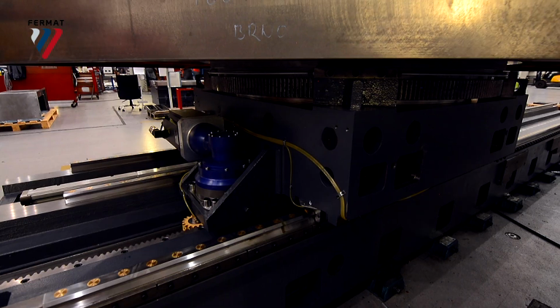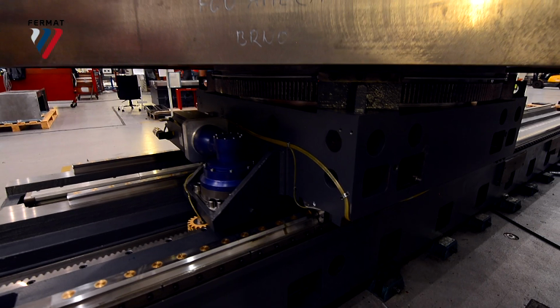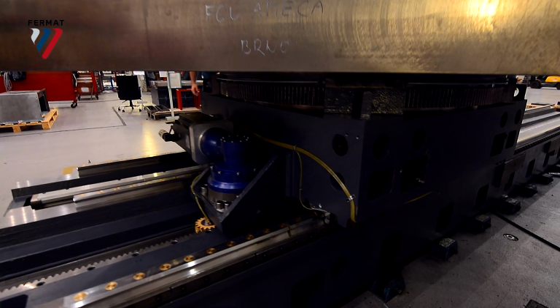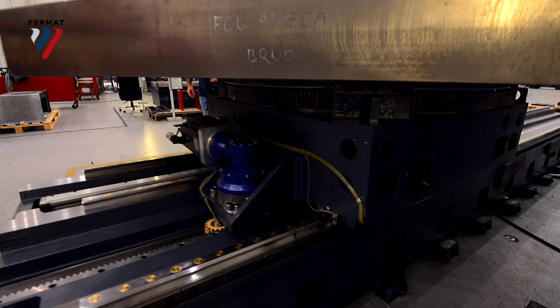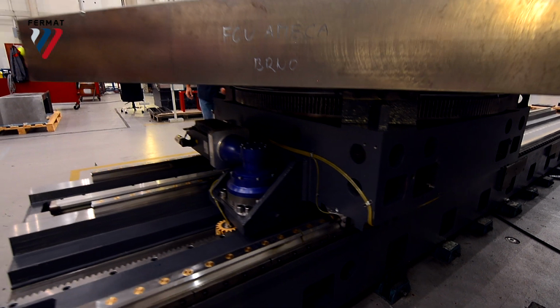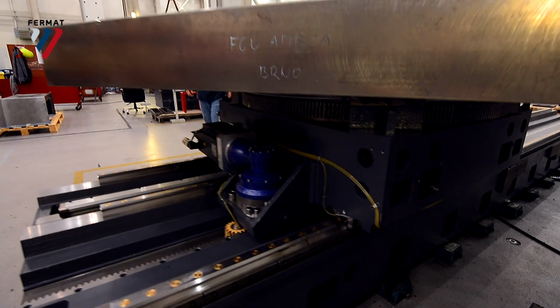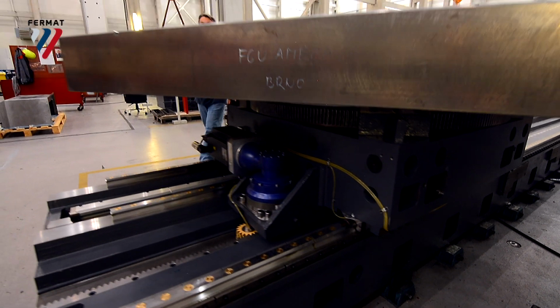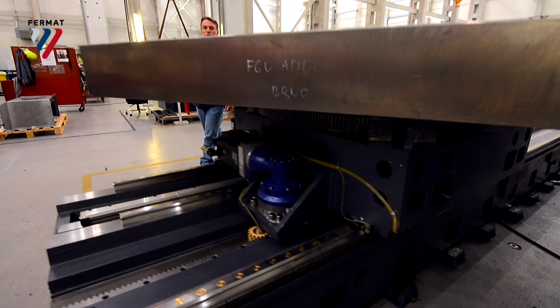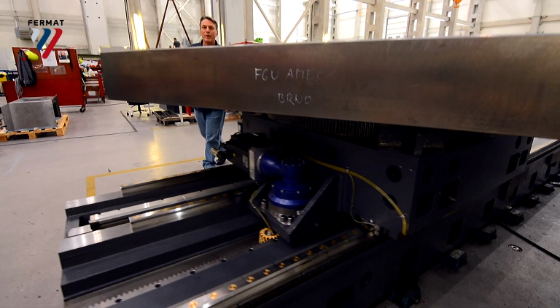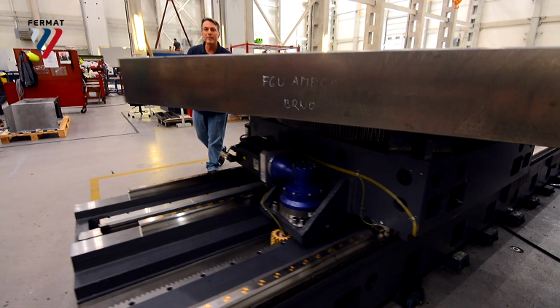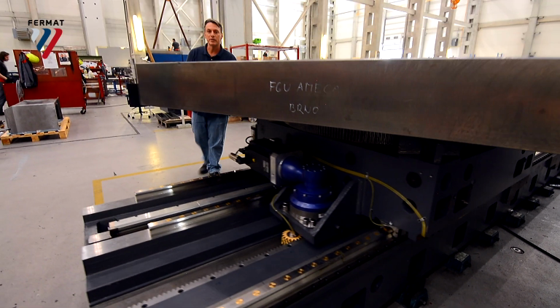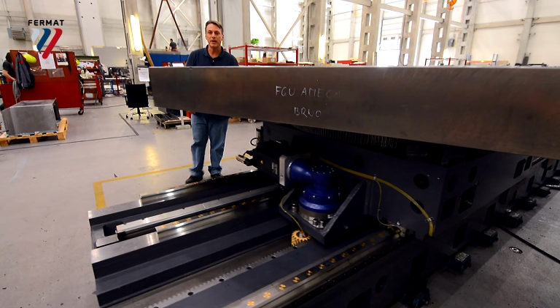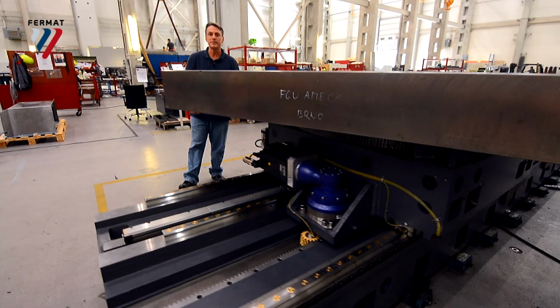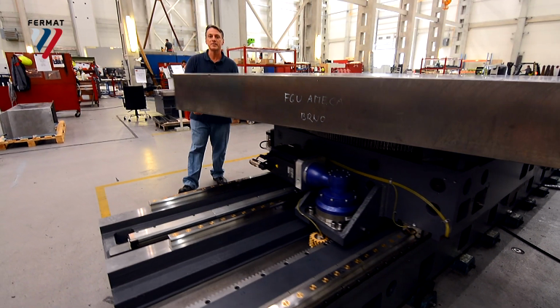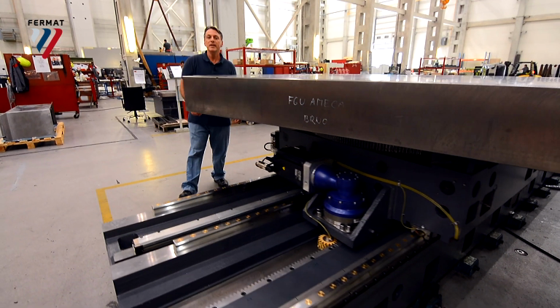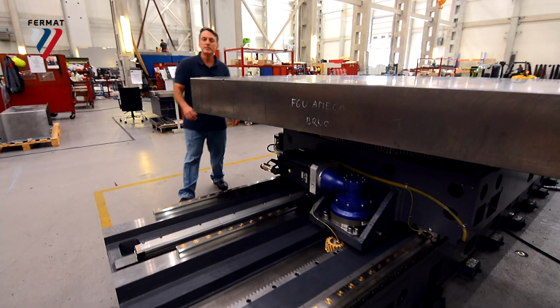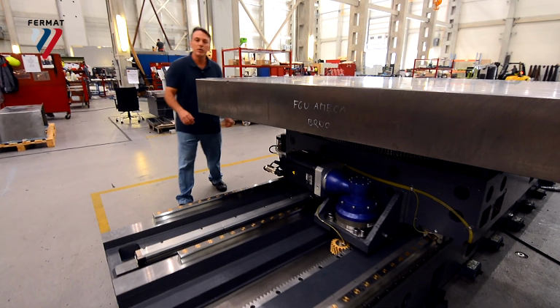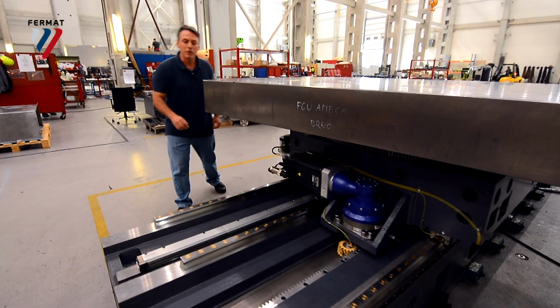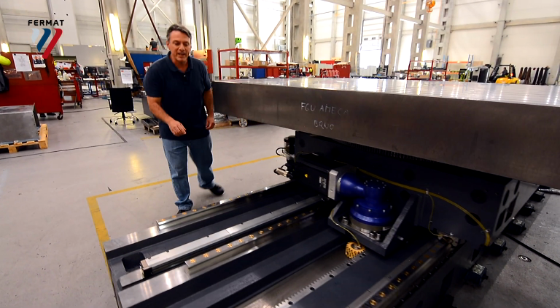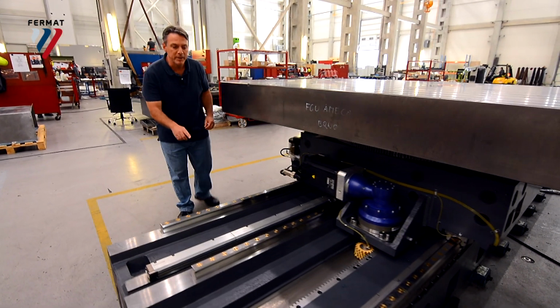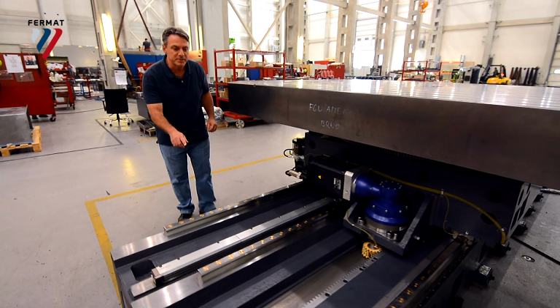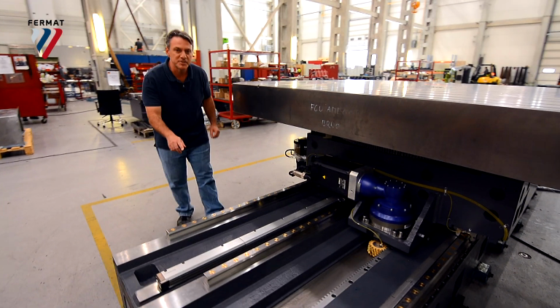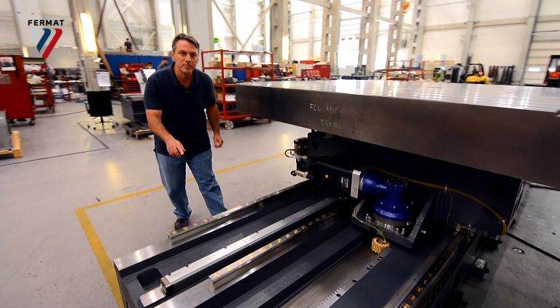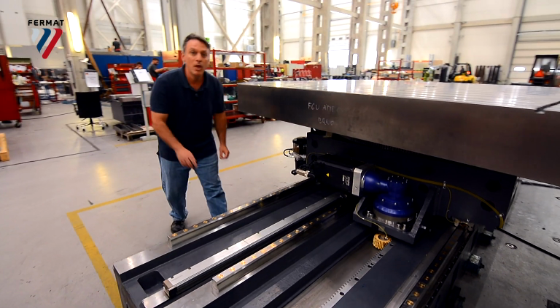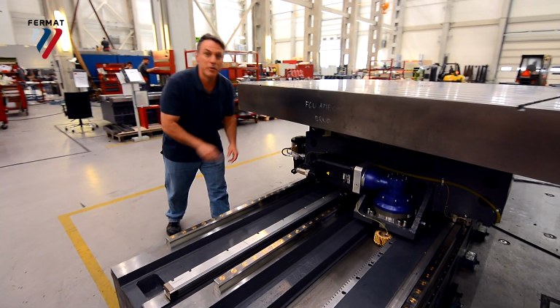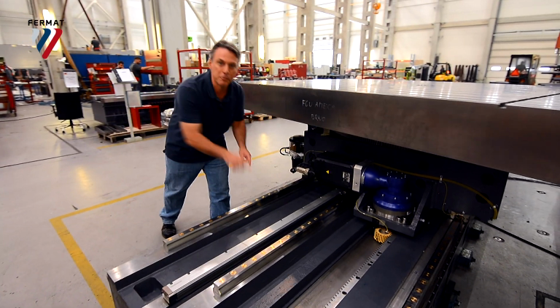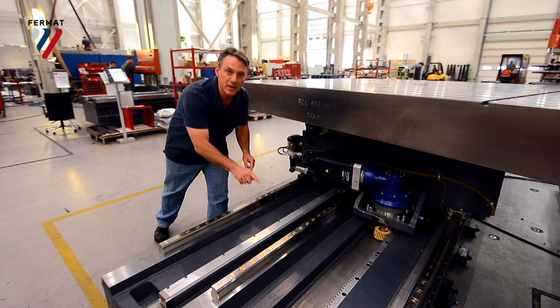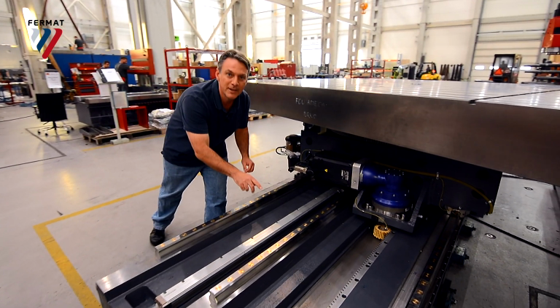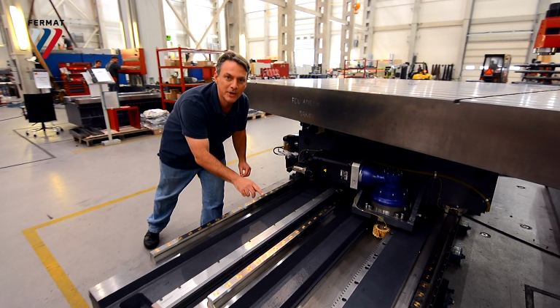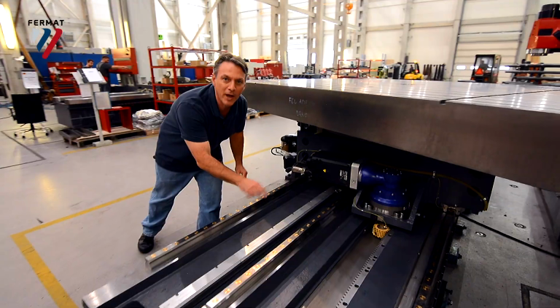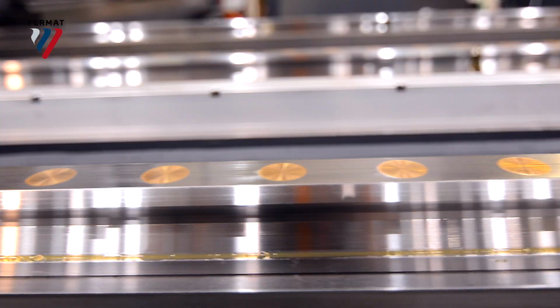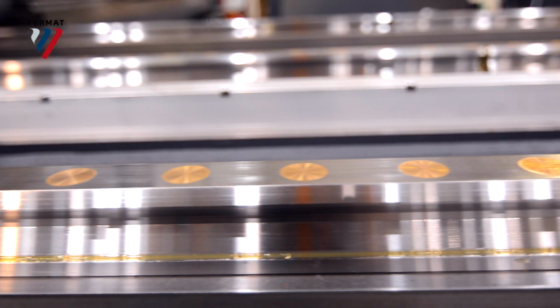Now on to the table — it can hold up to 20 metric tons, and it's built on a rack and pinion system with three linear guideways.